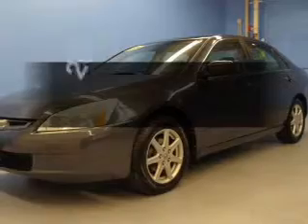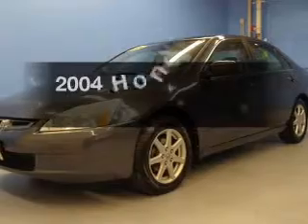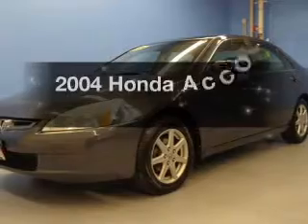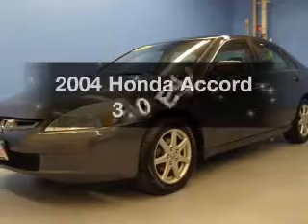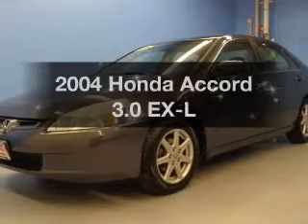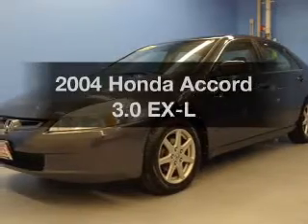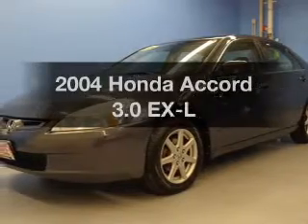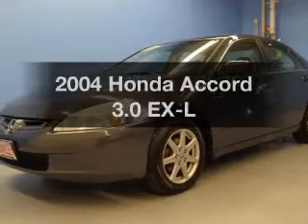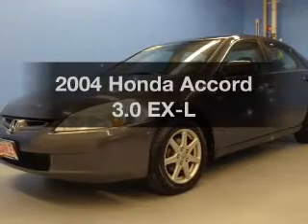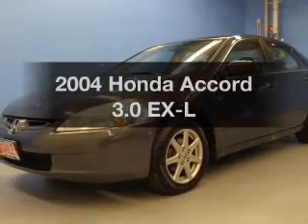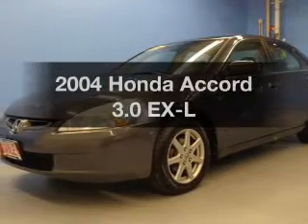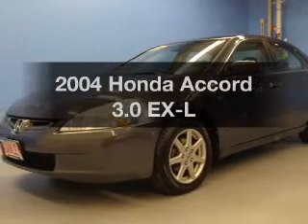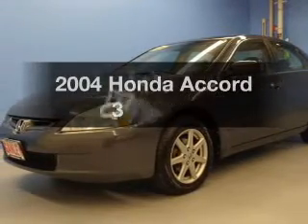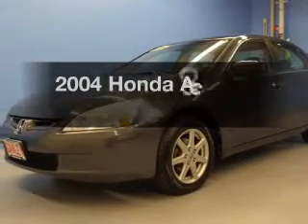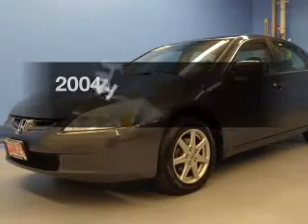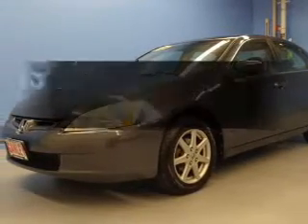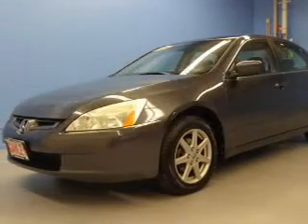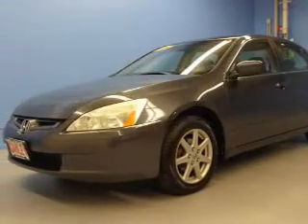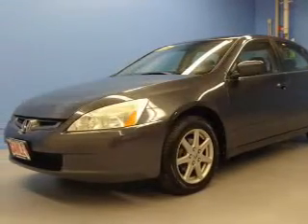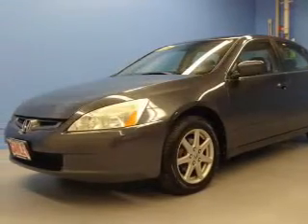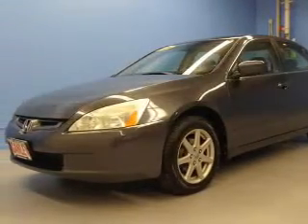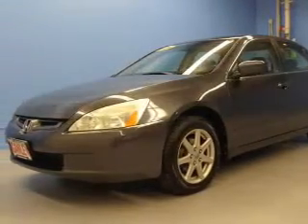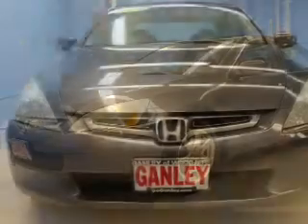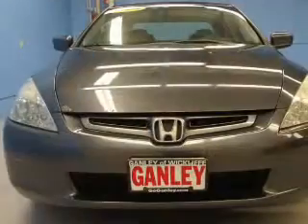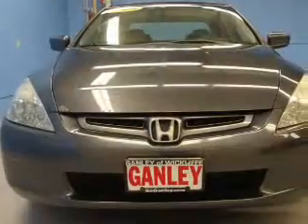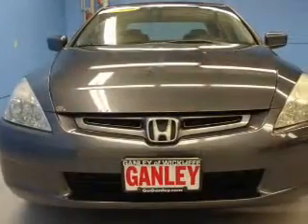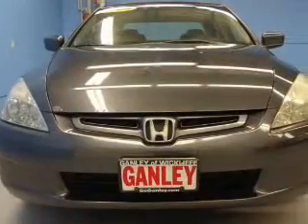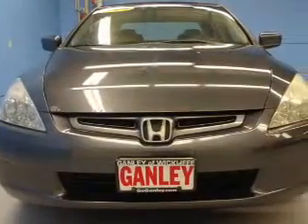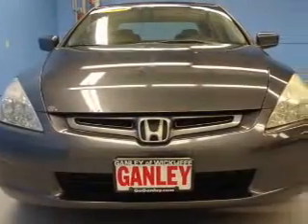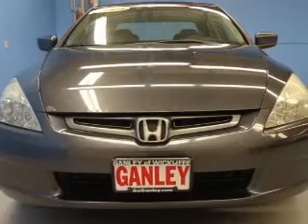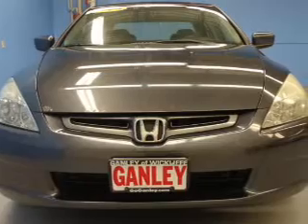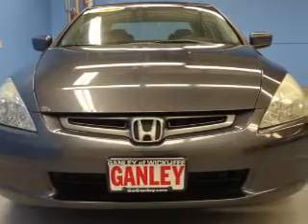Introducing the 2004 Honda Accord. If you're looking for a first-rate auto, this one could be yours today.